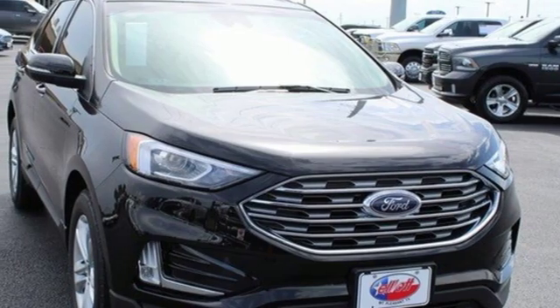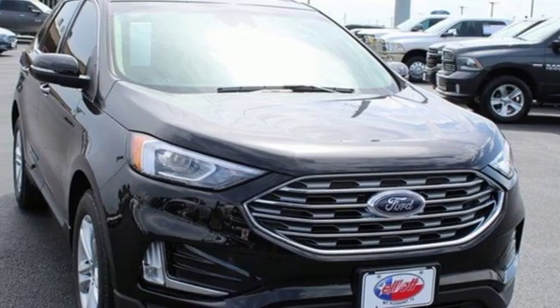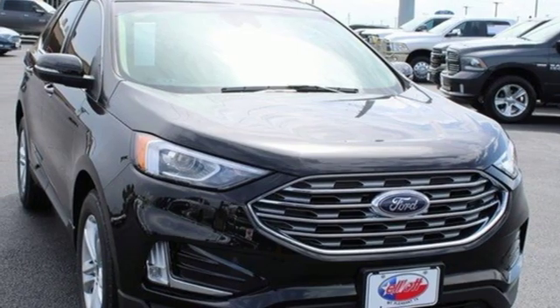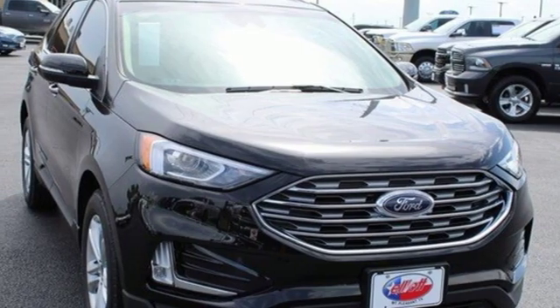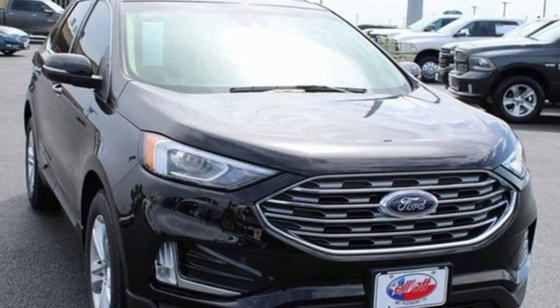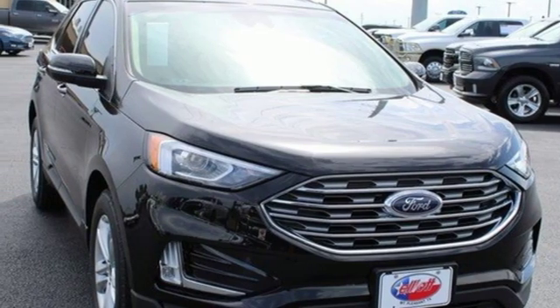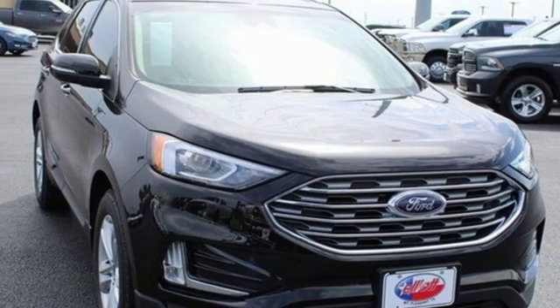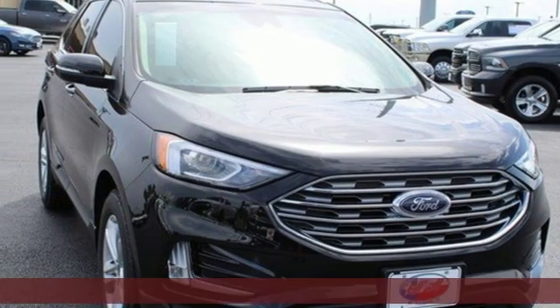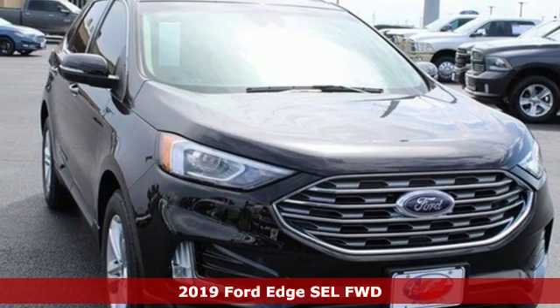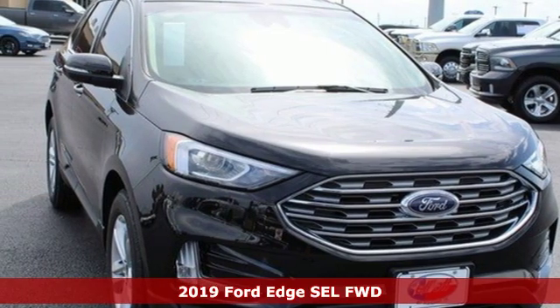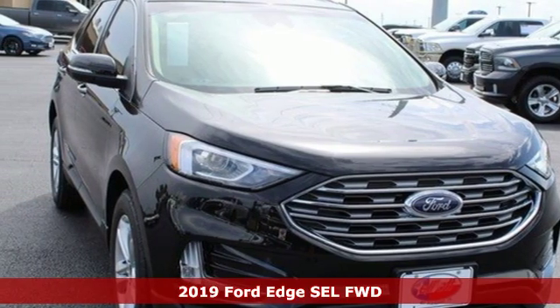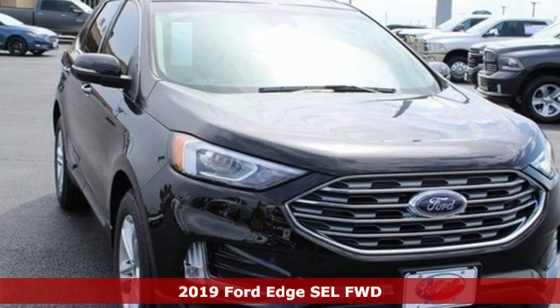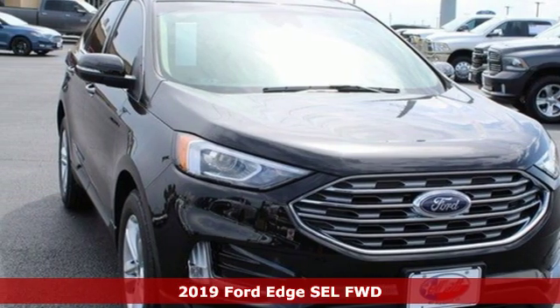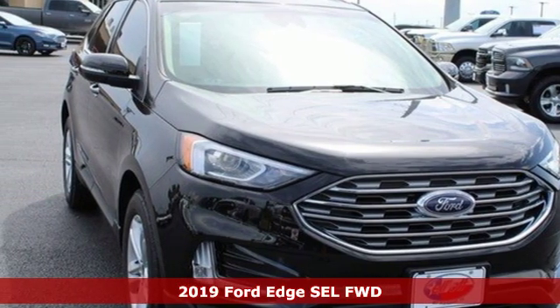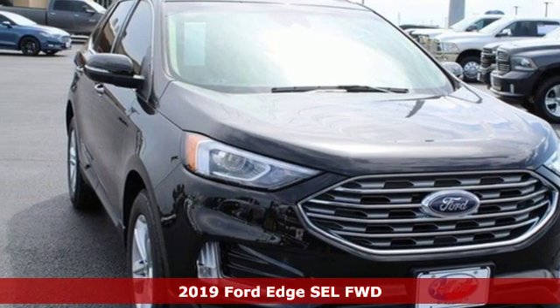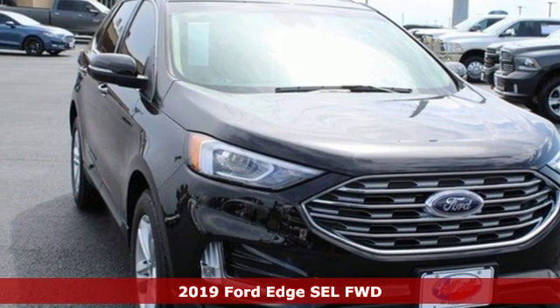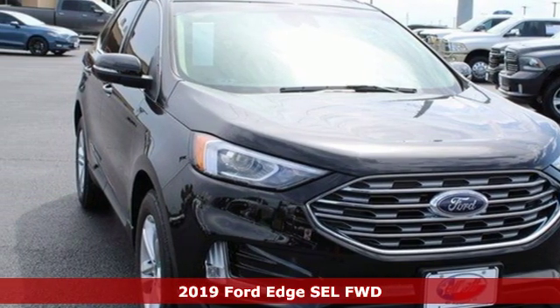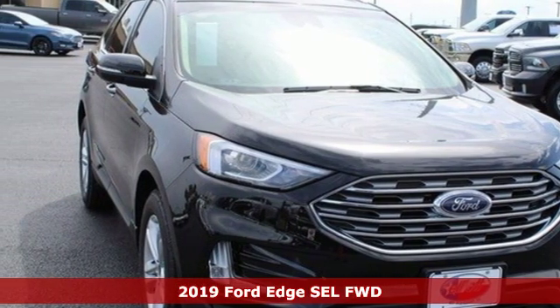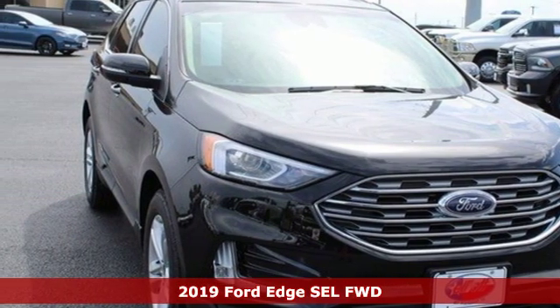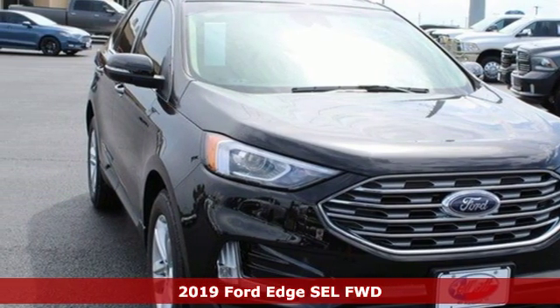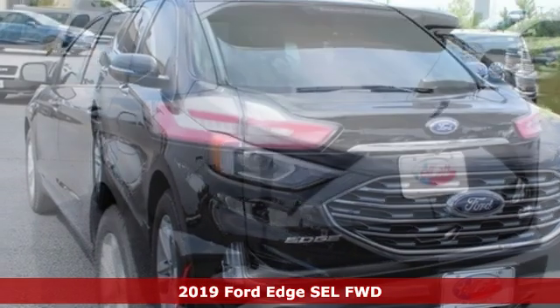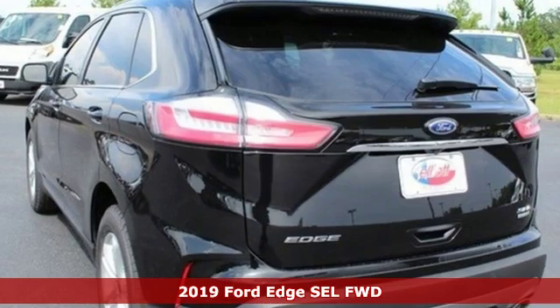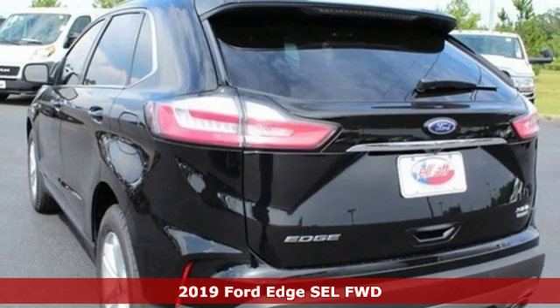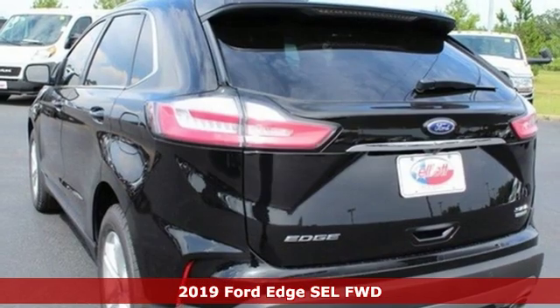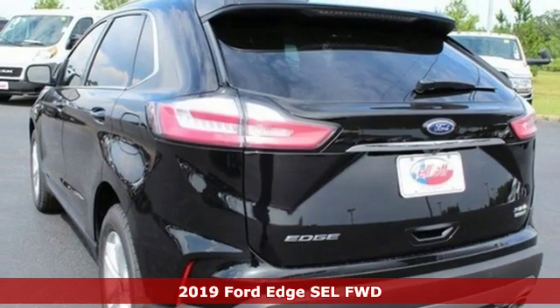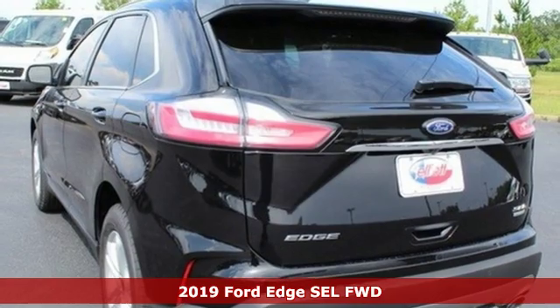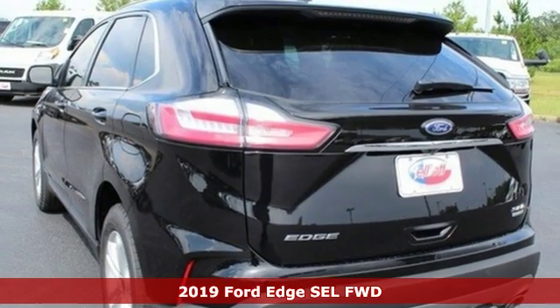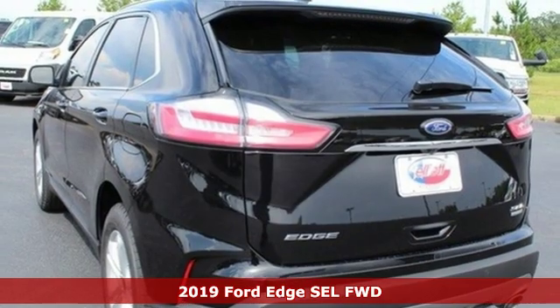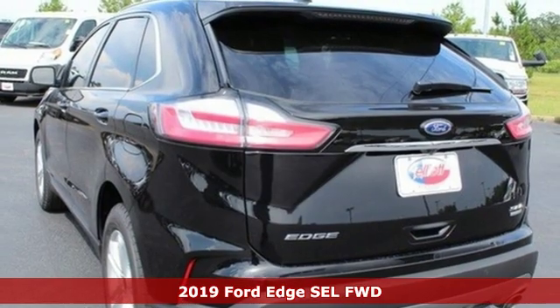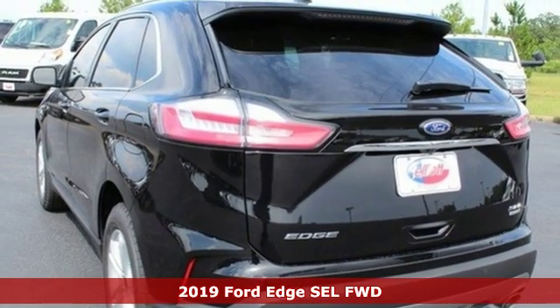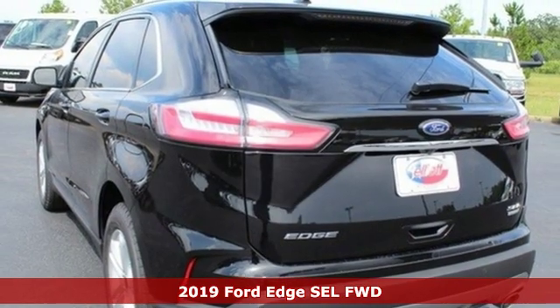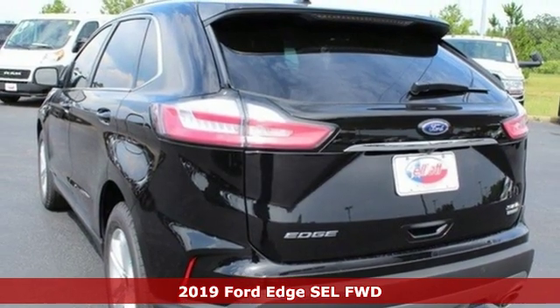Here's a new 2019 Ford Edge. Every generation has its Ford. This one's yours.